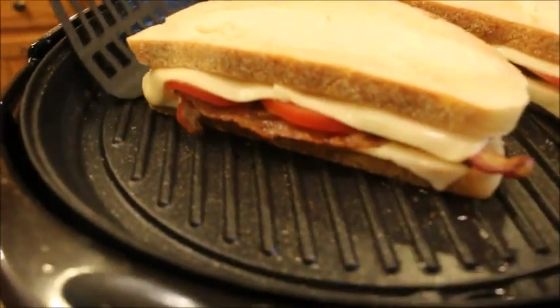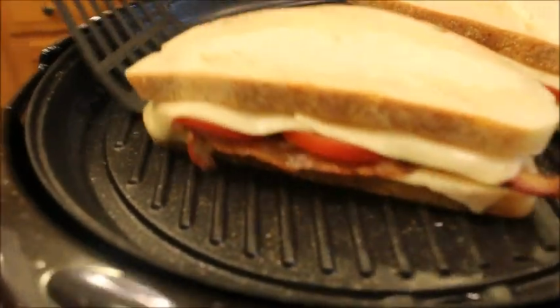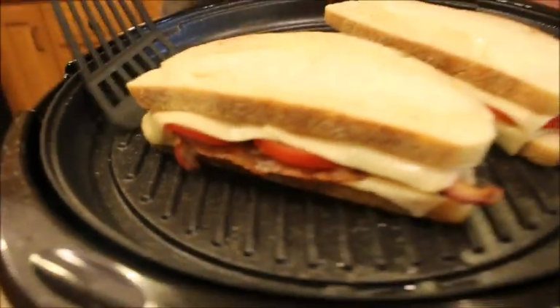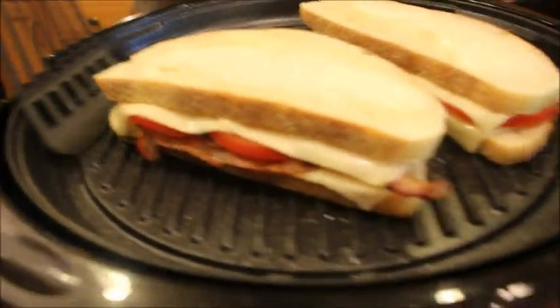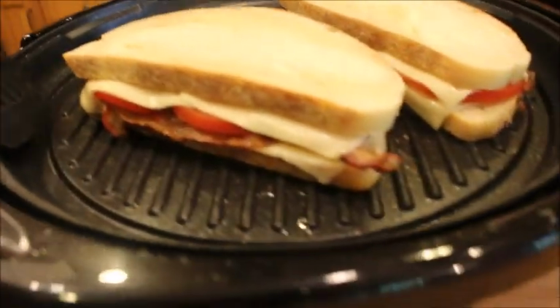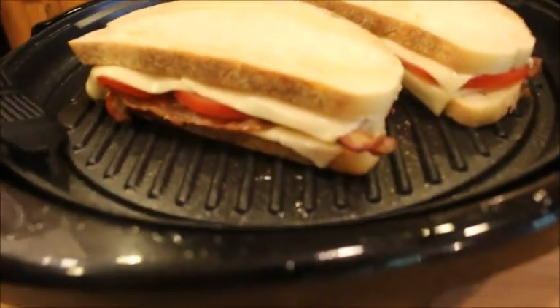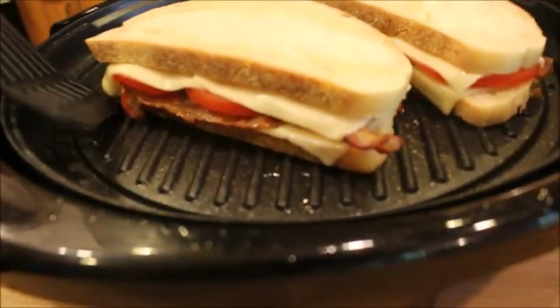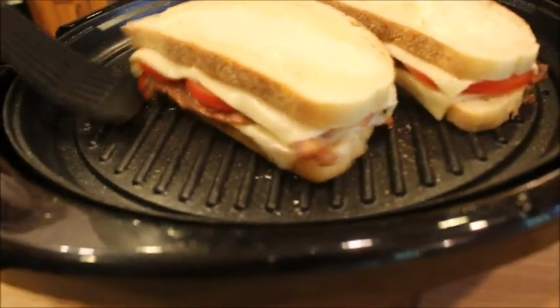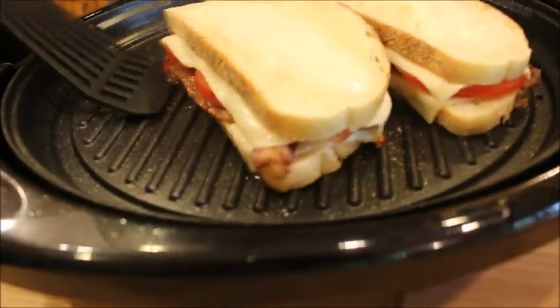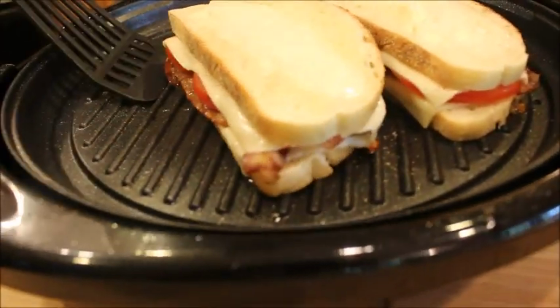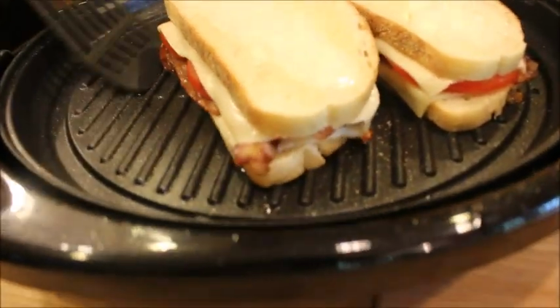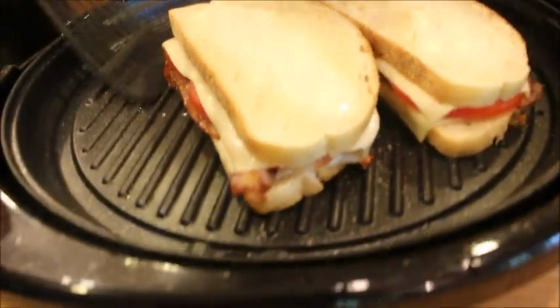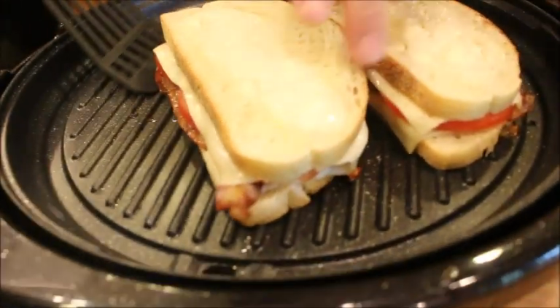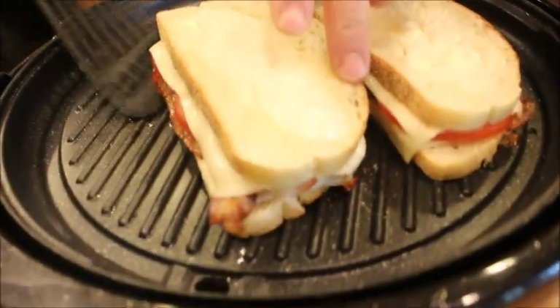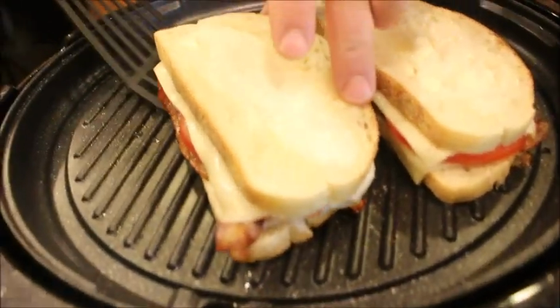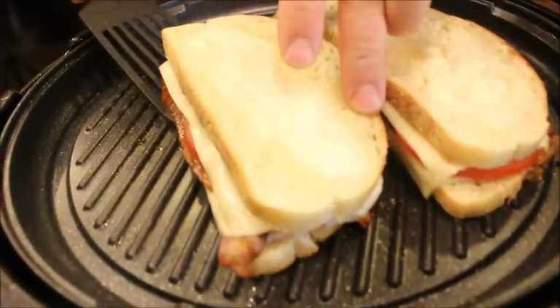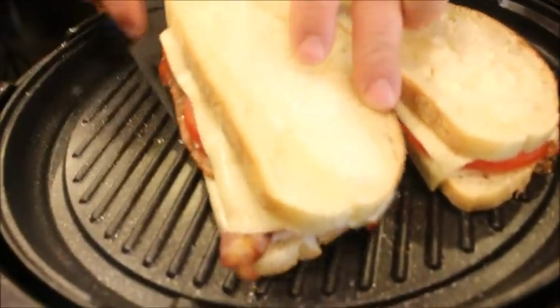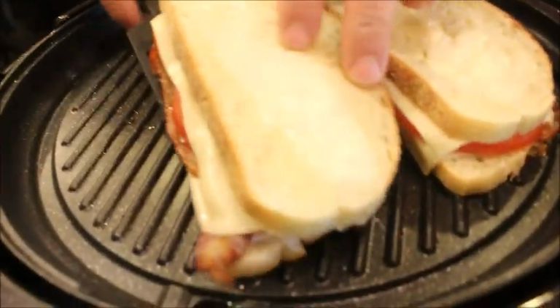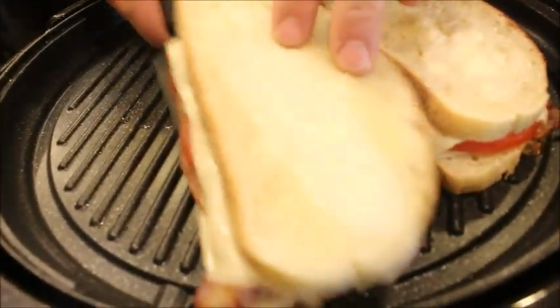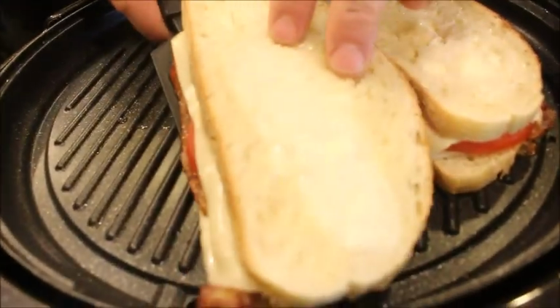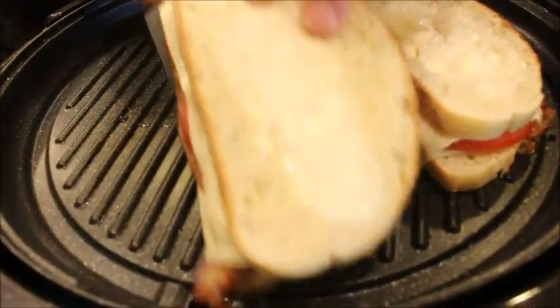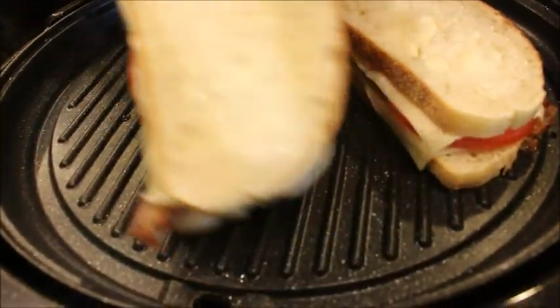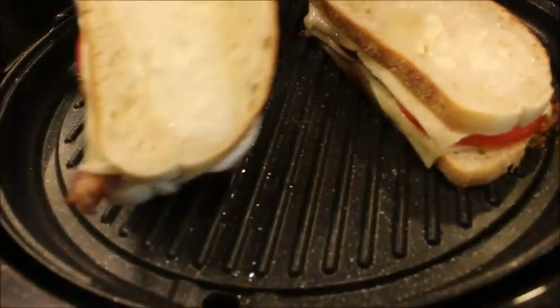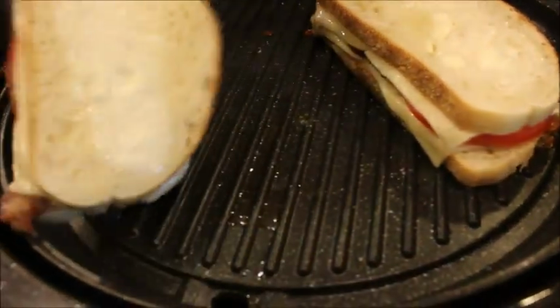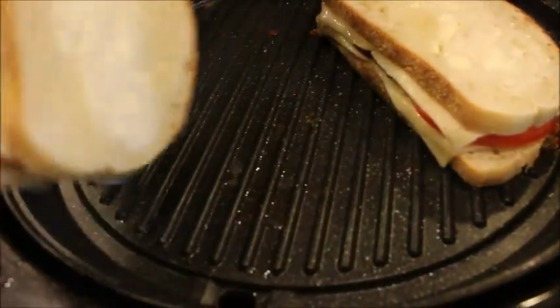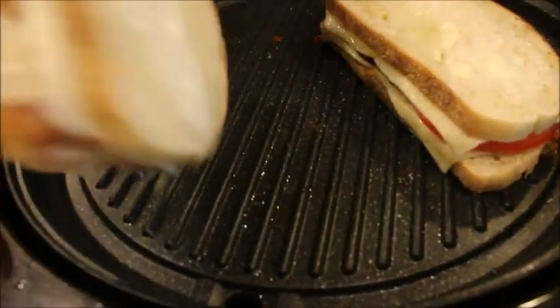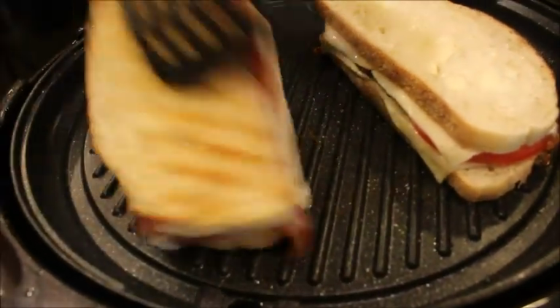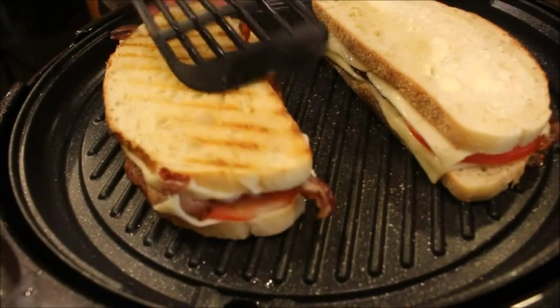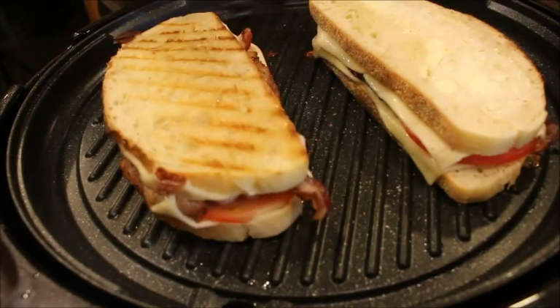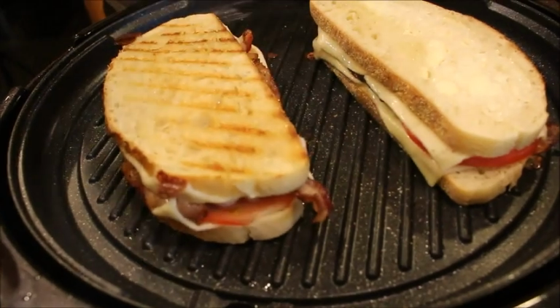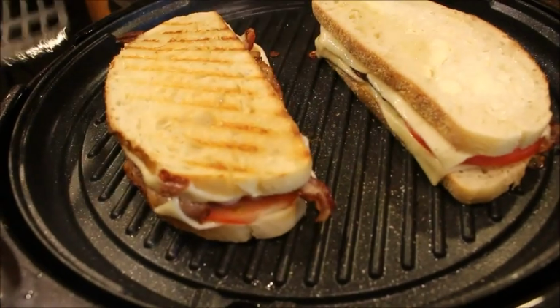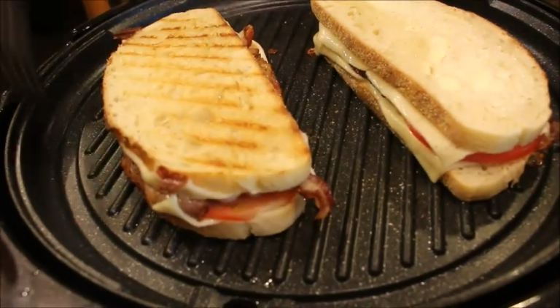Let it cook on the first side for several minutes, then flip over.